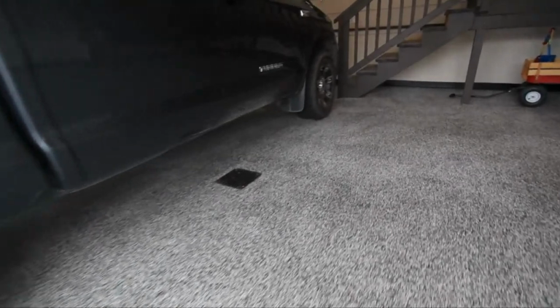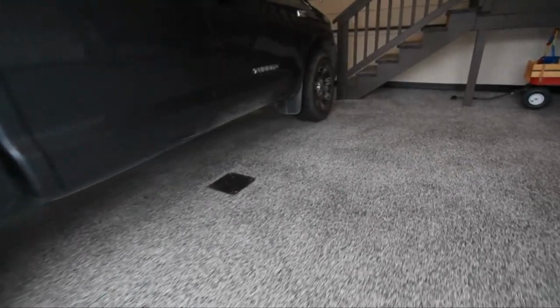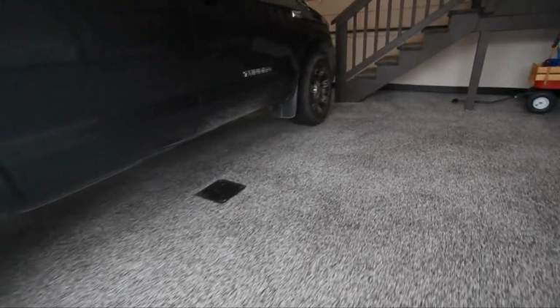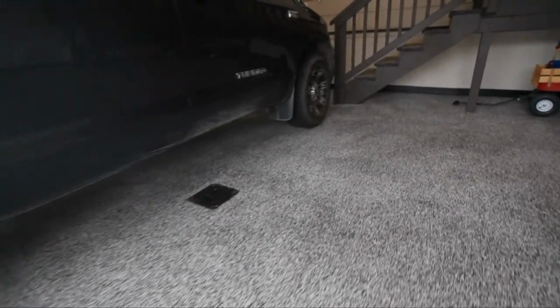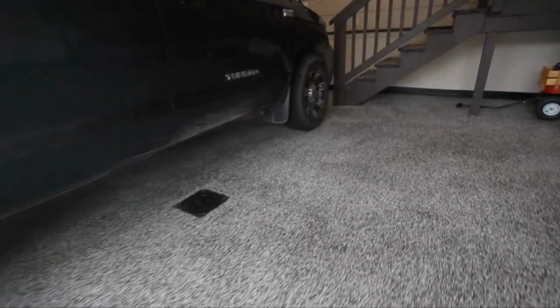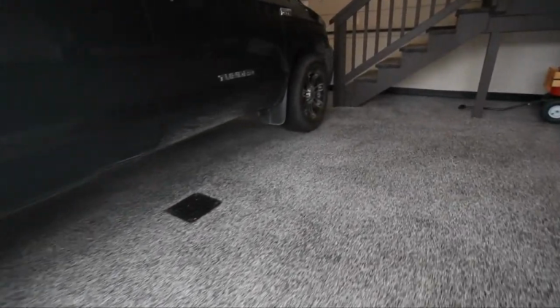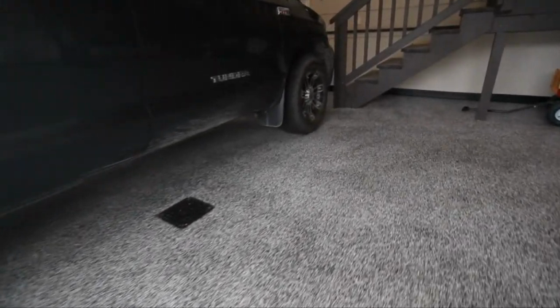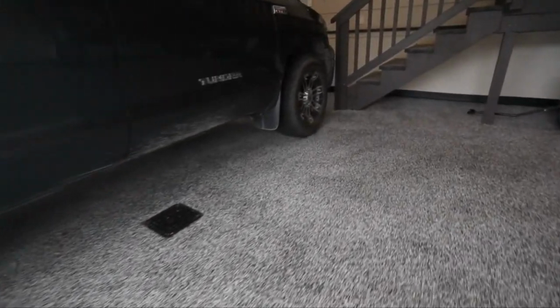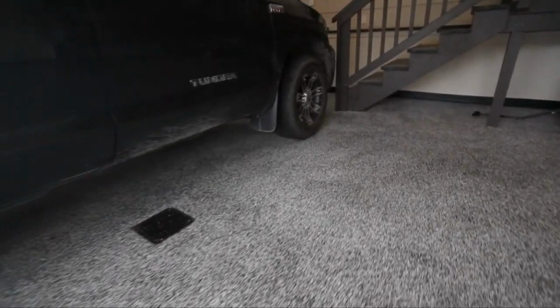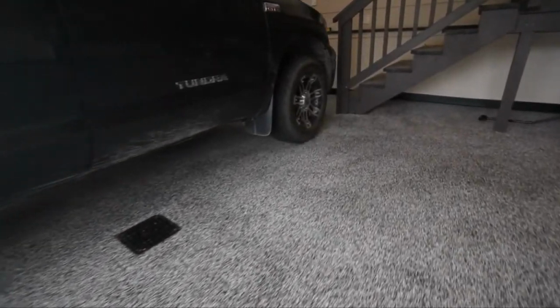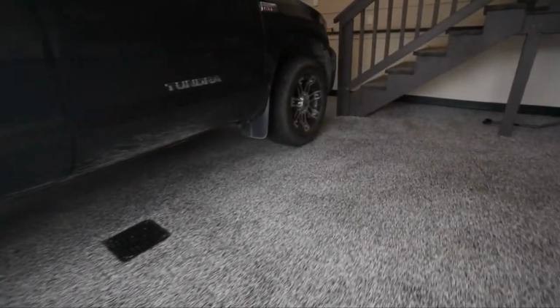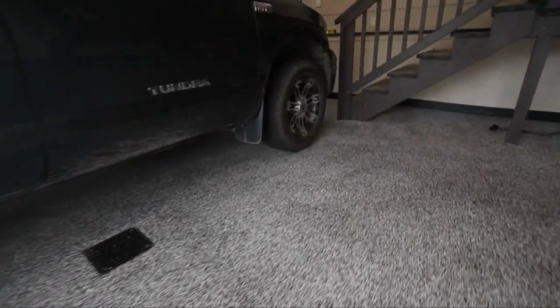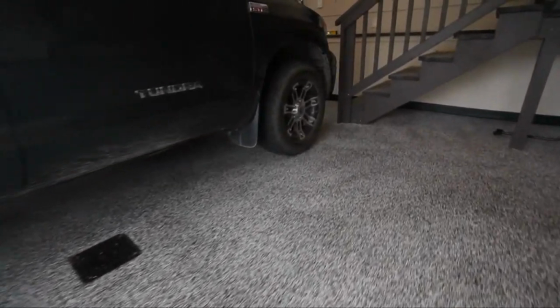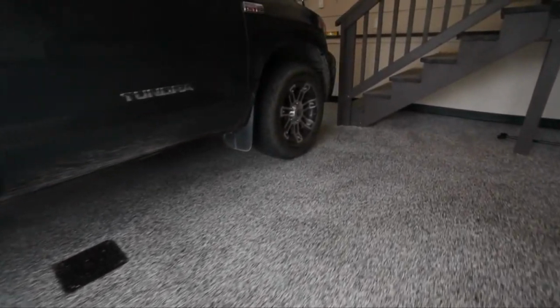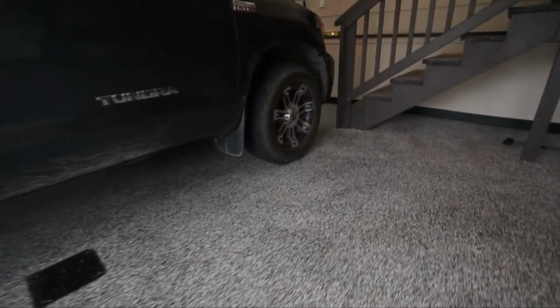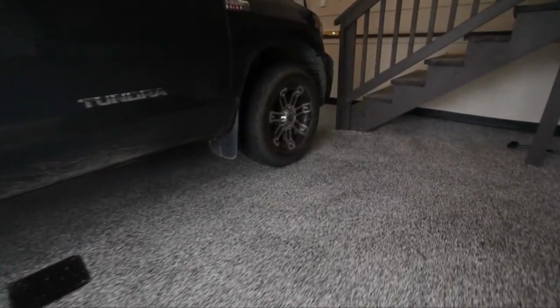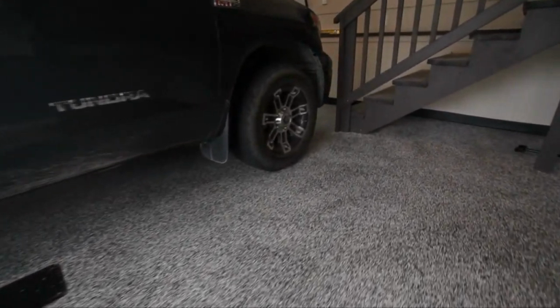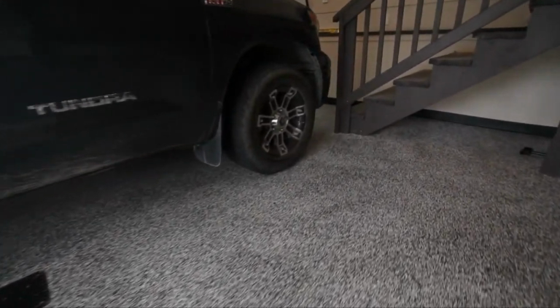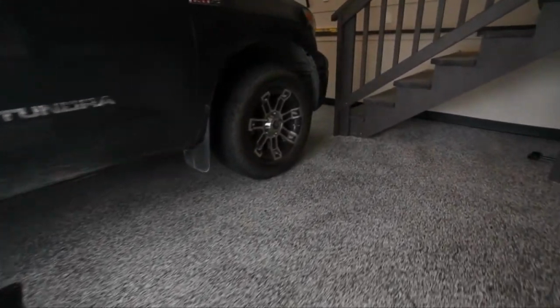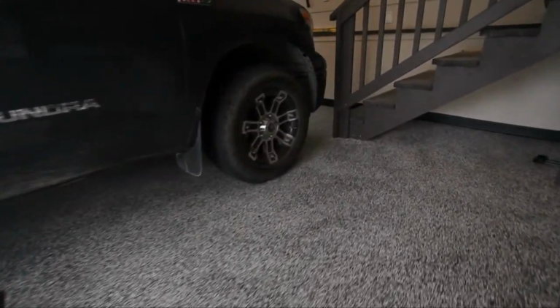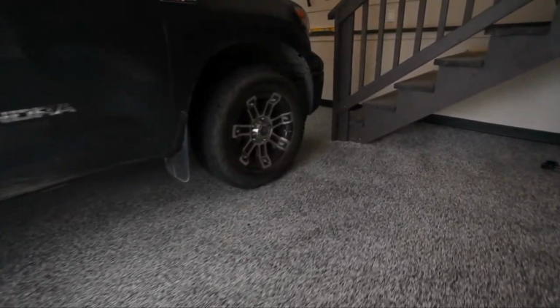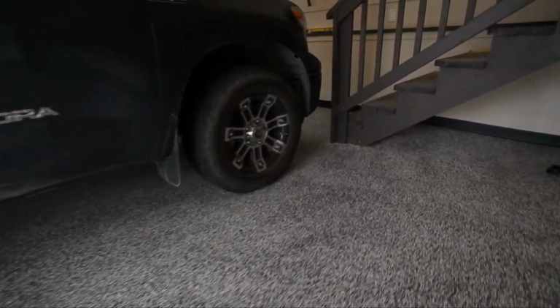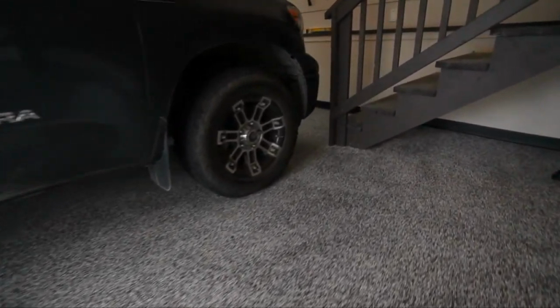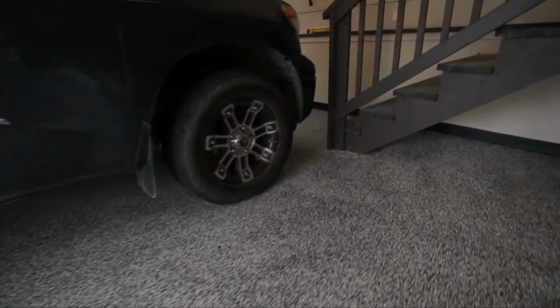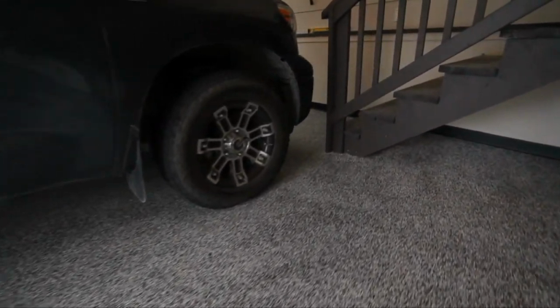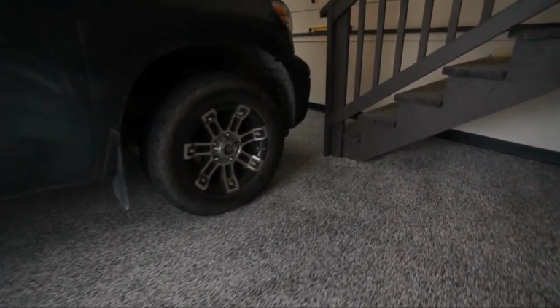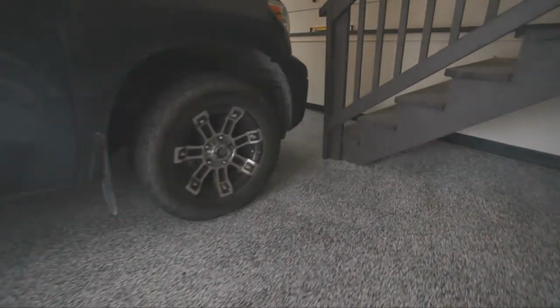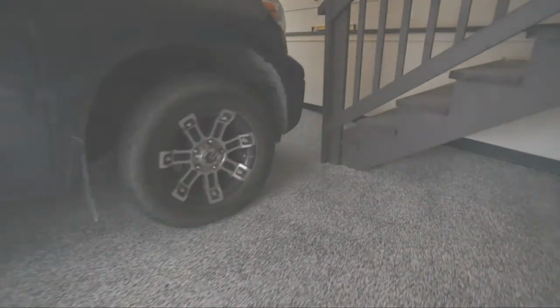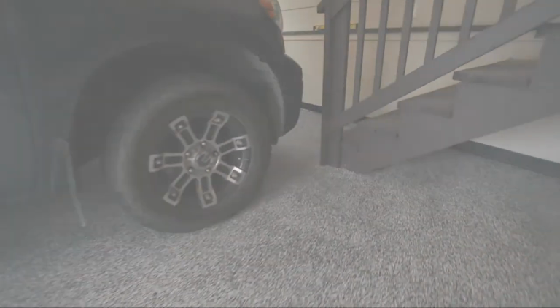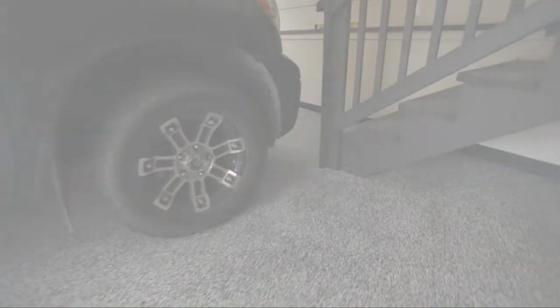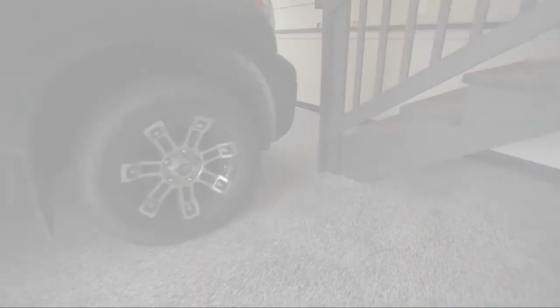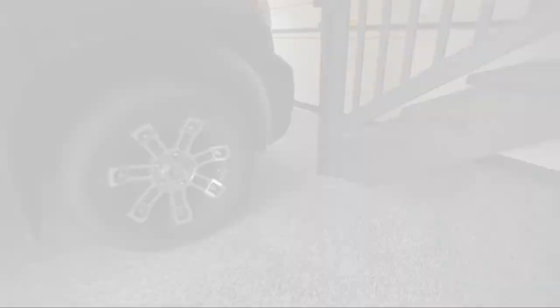Endura Flake is just one of many of our products. Take a look at our website. If you've got any questions, just give us a call.